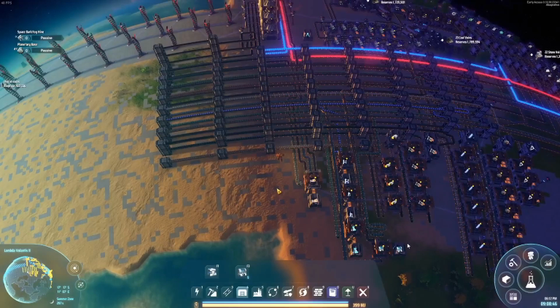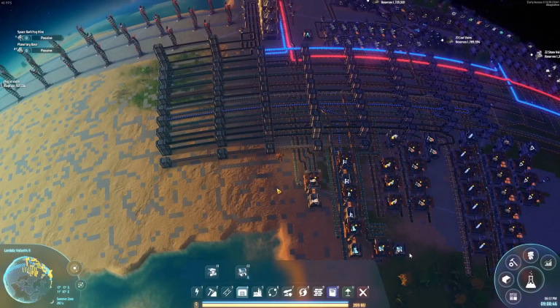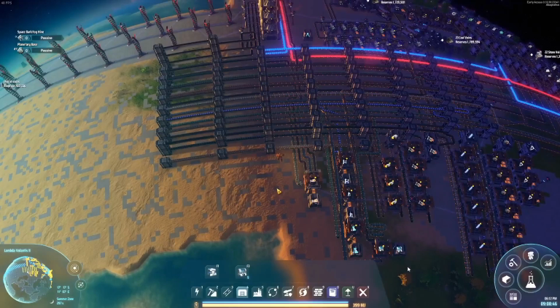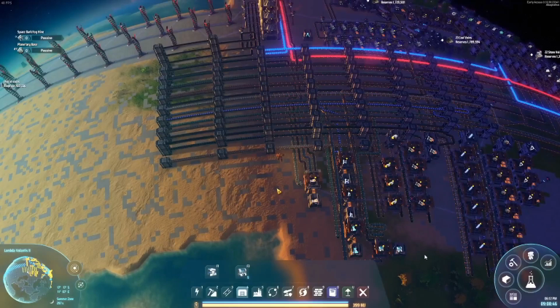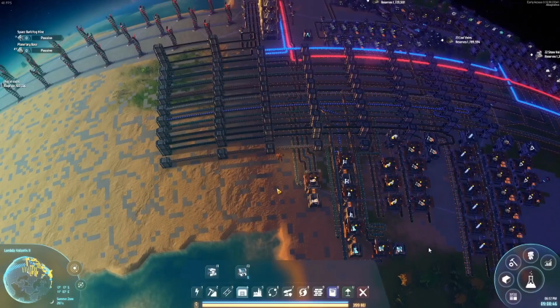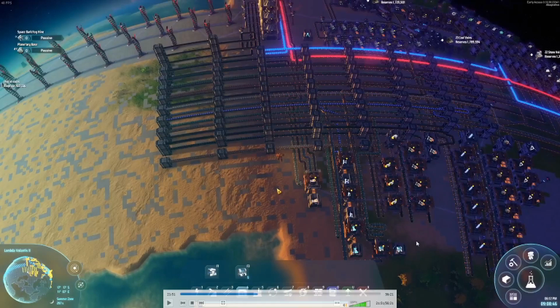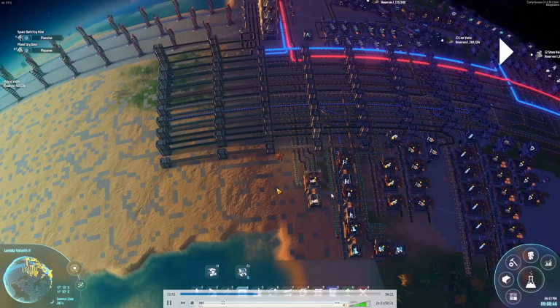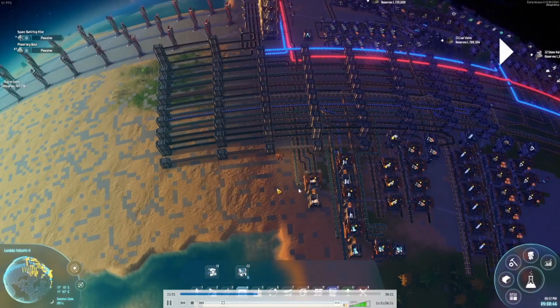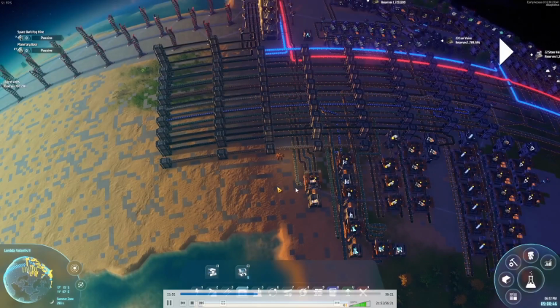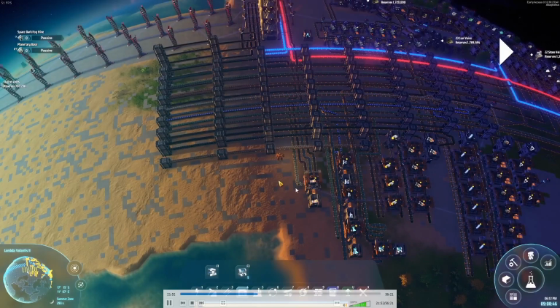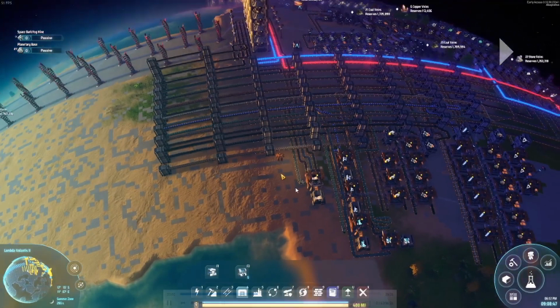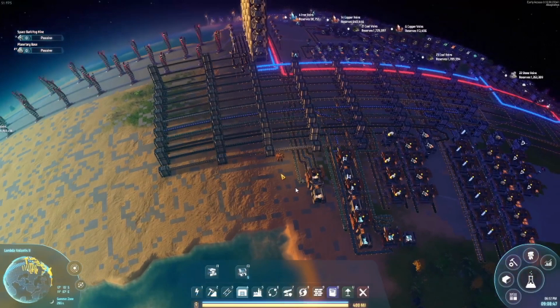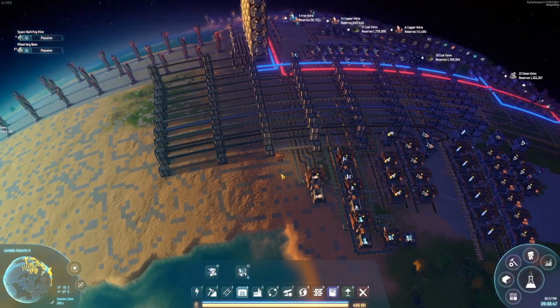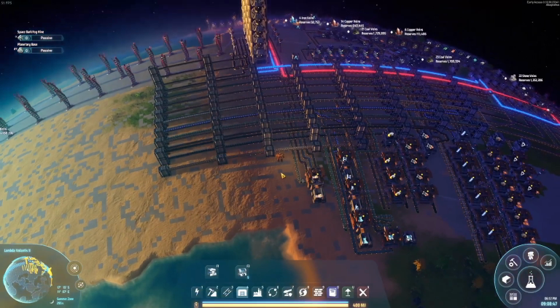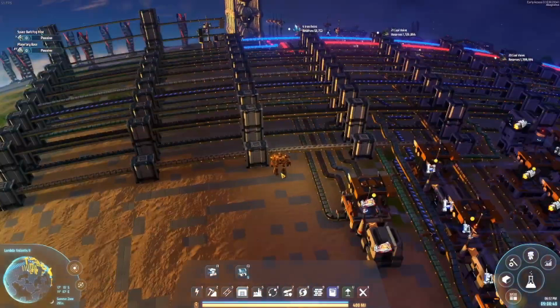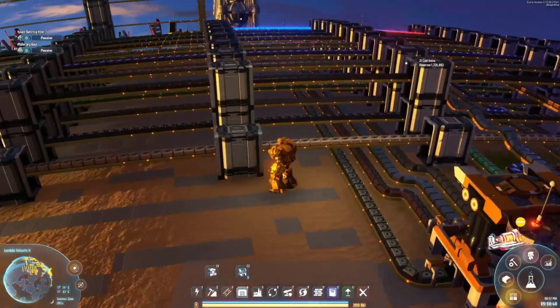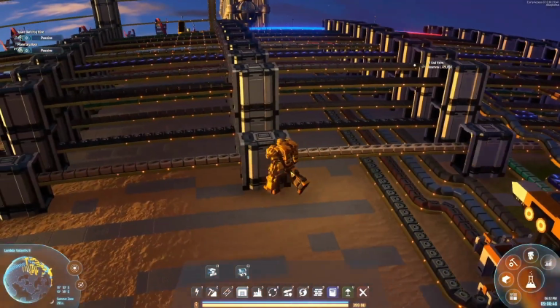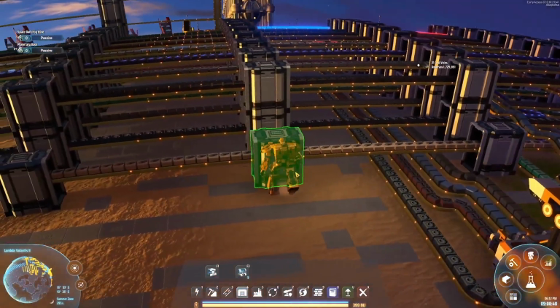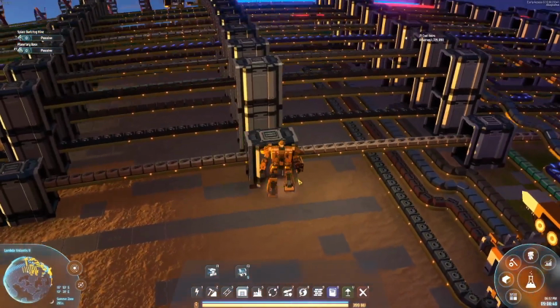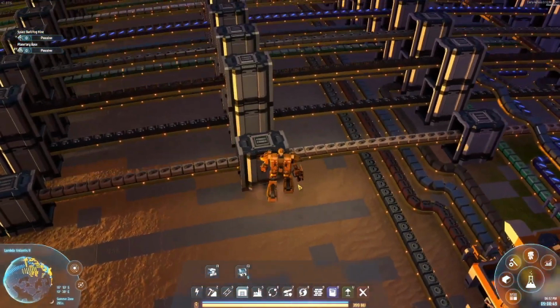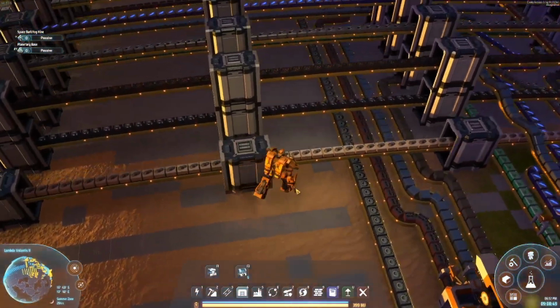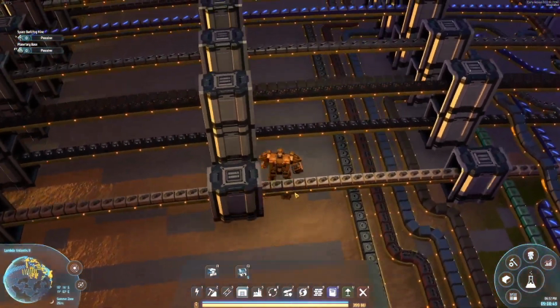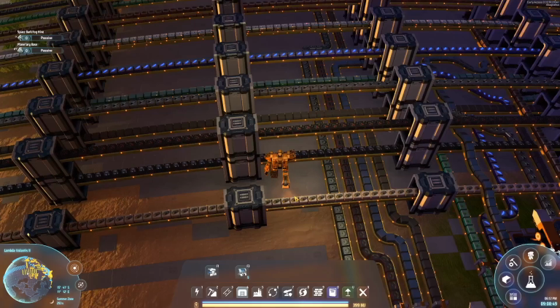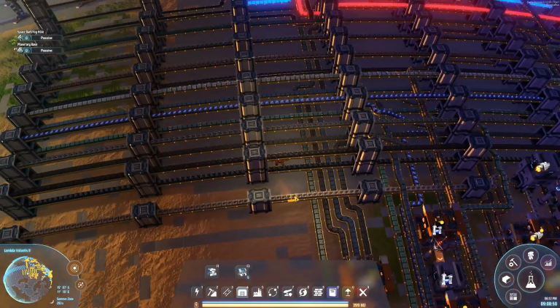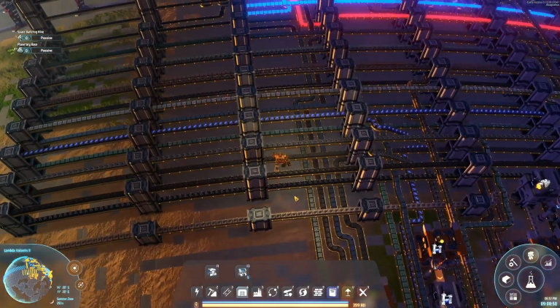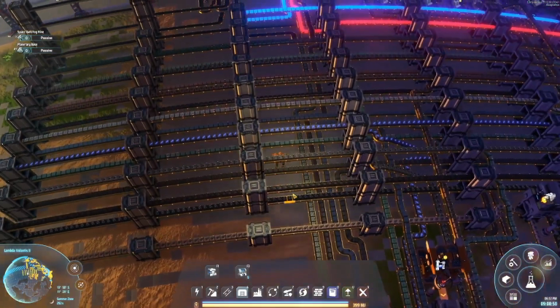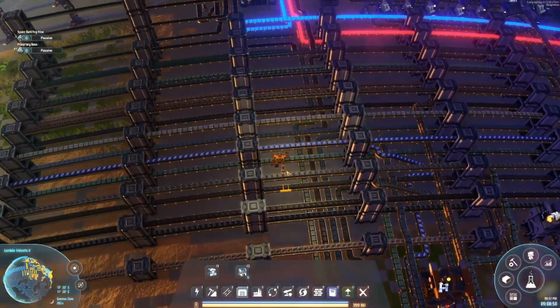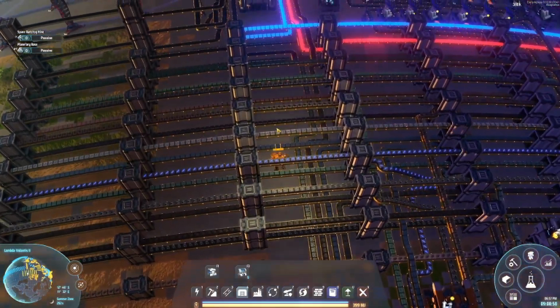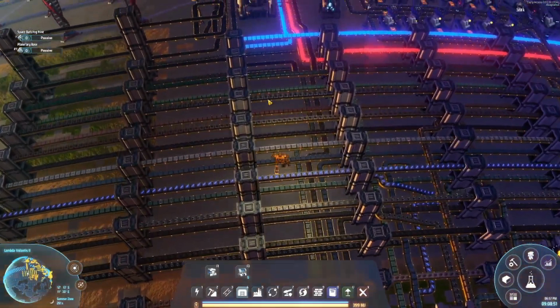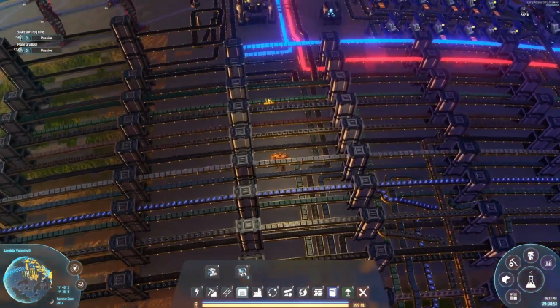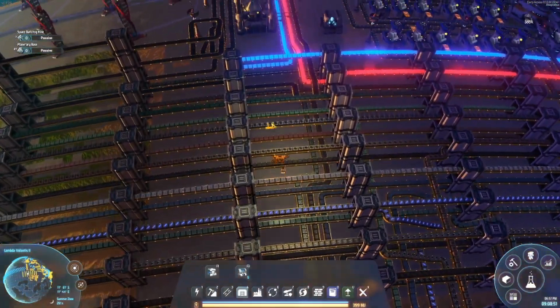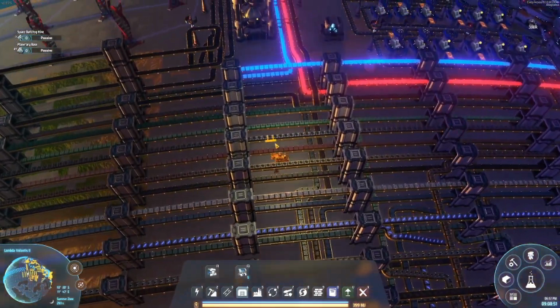Greetings and welcome to my channel. My name is Abagnacios and let's watch myself play Dyson Sphere Programme.